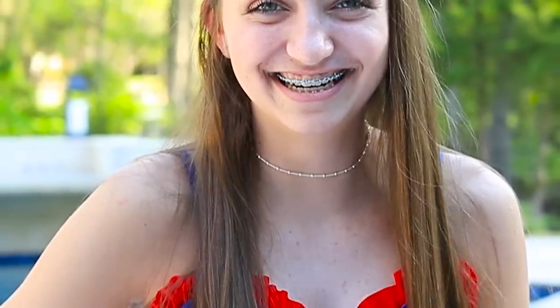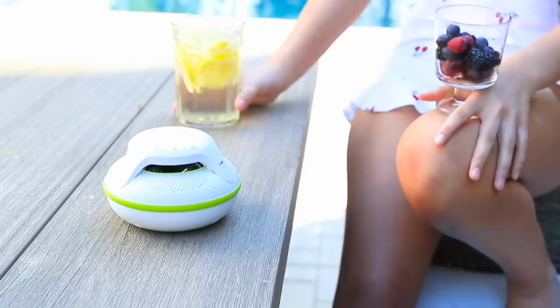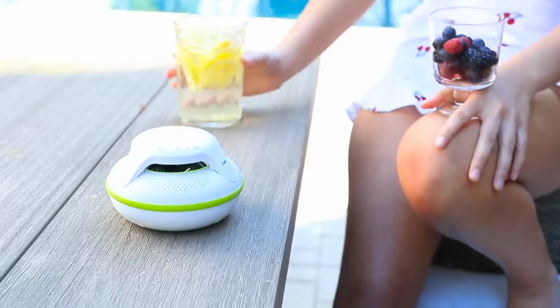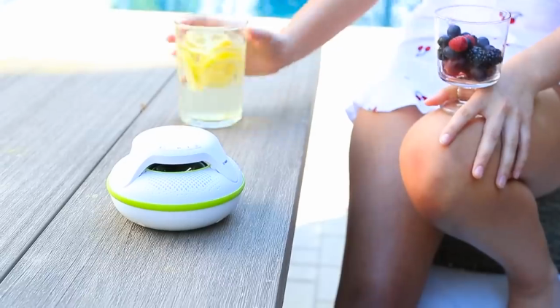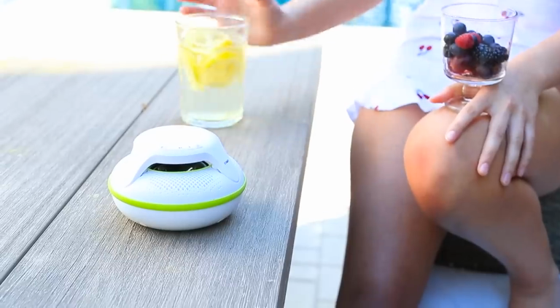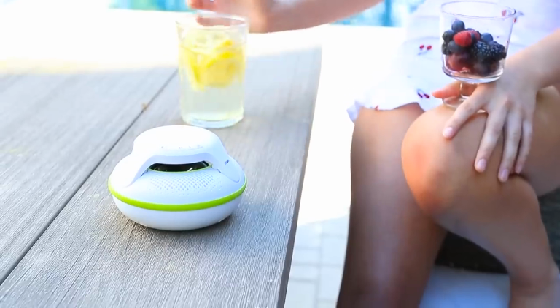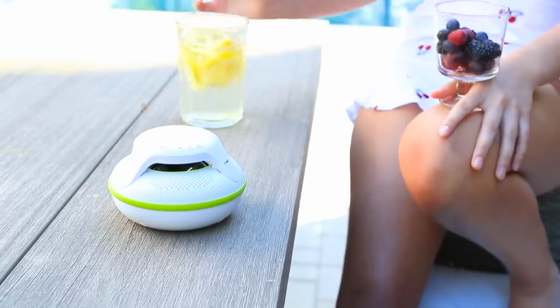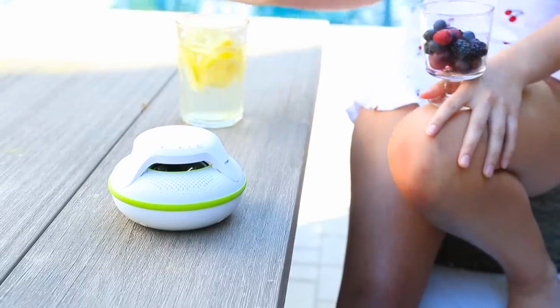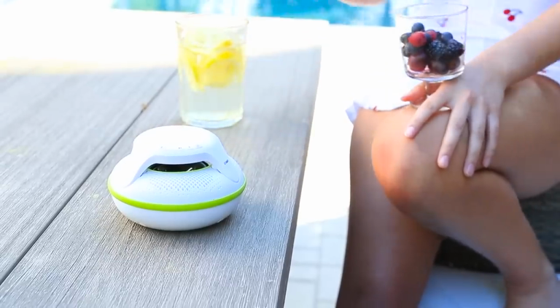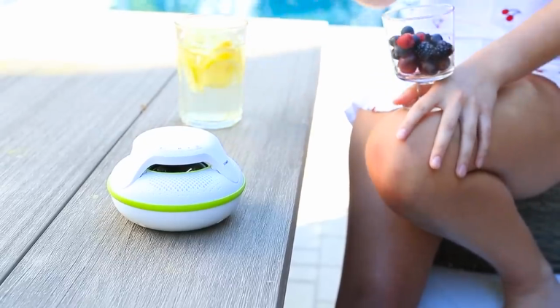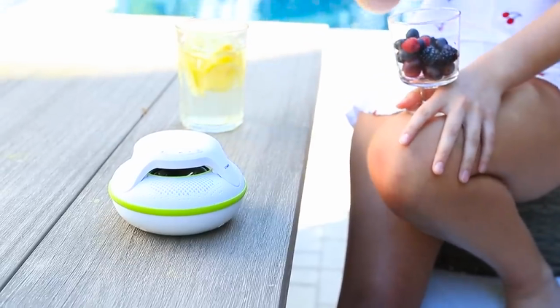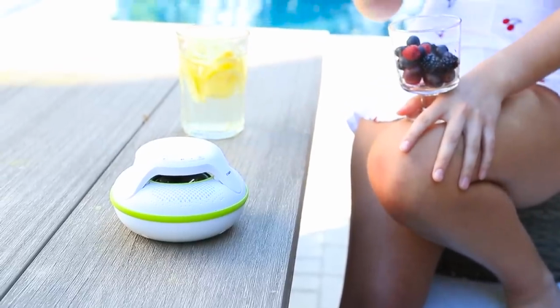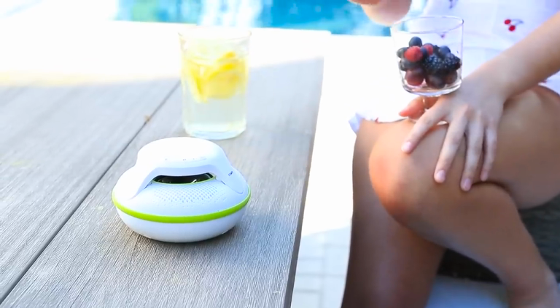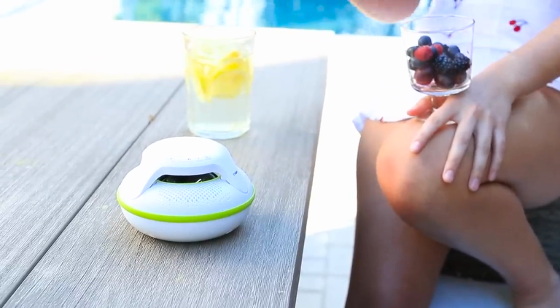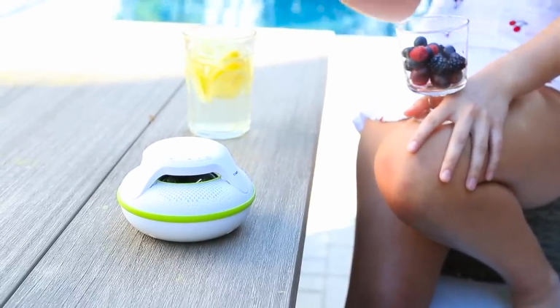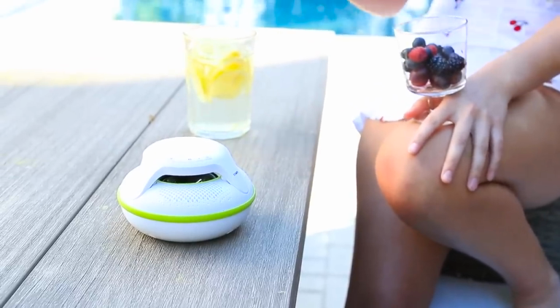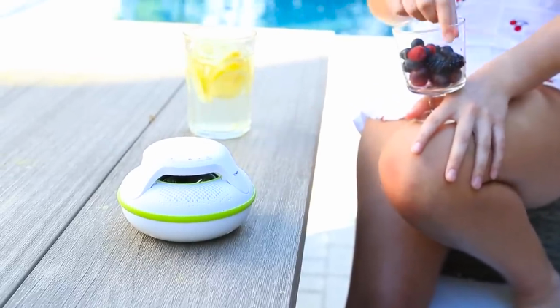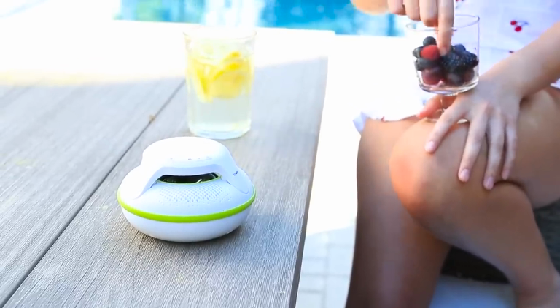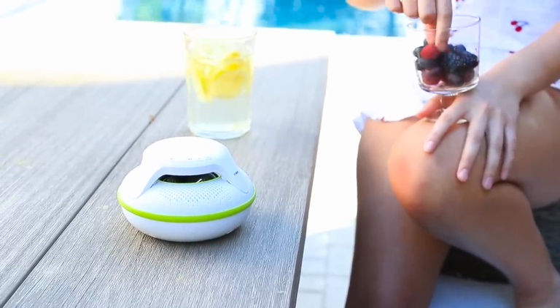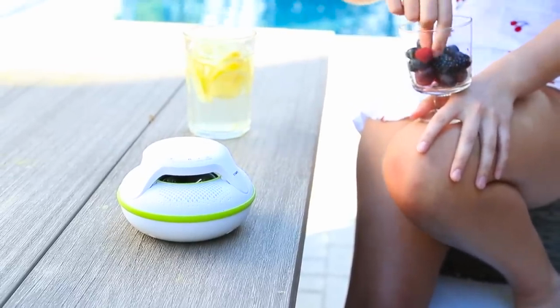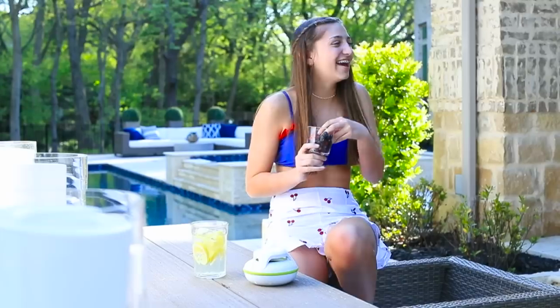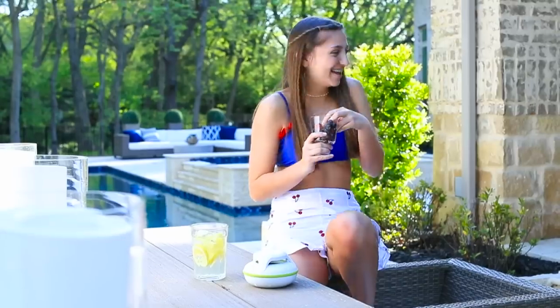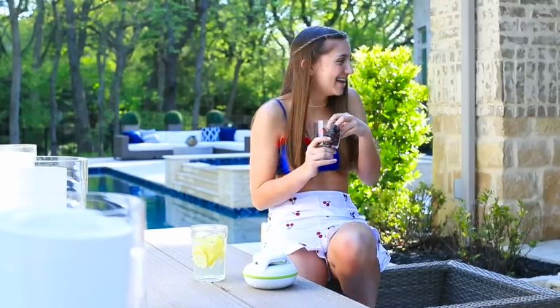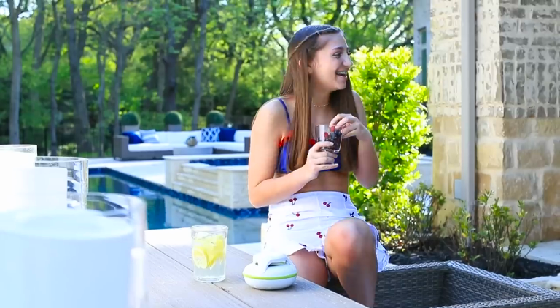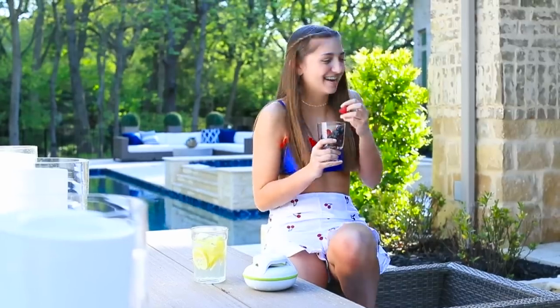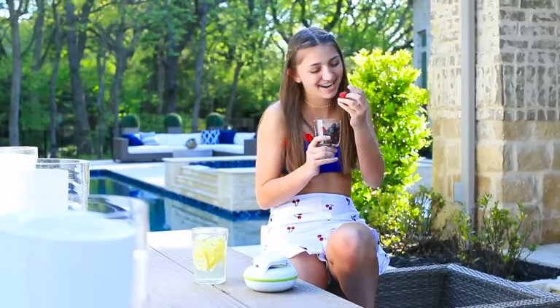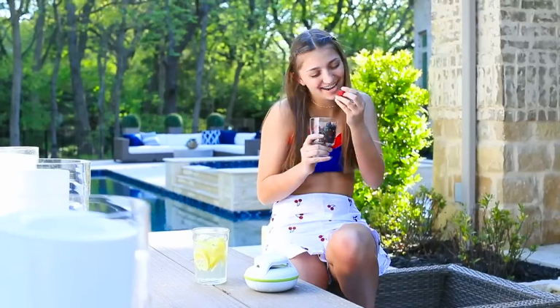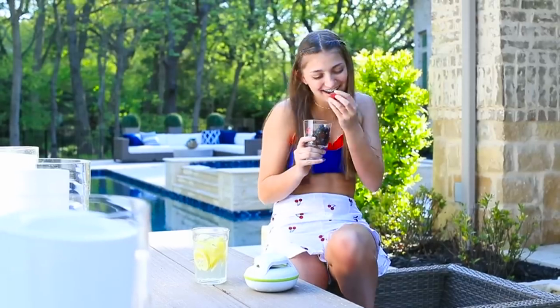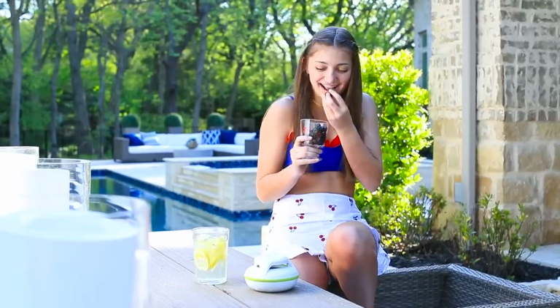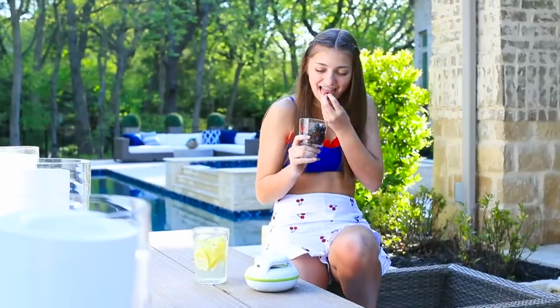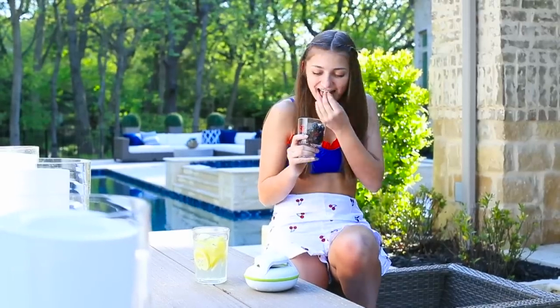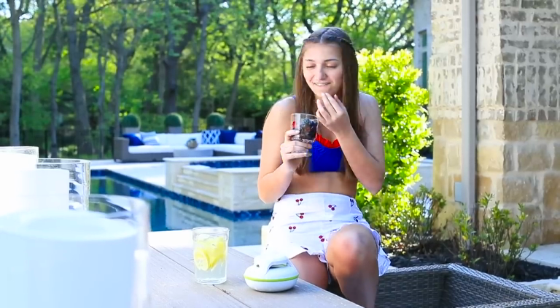I got this really cool water-resistant speaker from Amazon. It's a super good buy if you're just chilling by the pool.